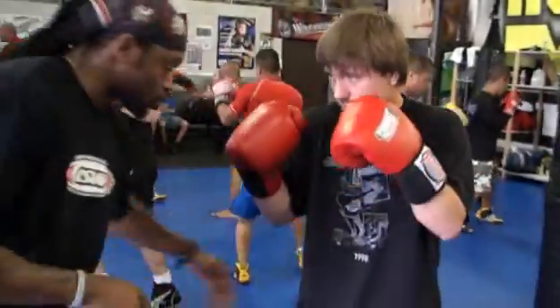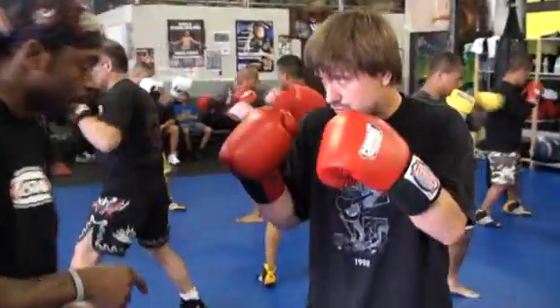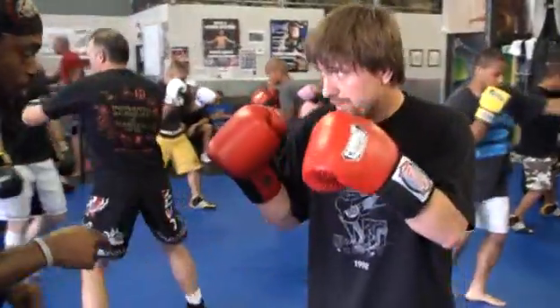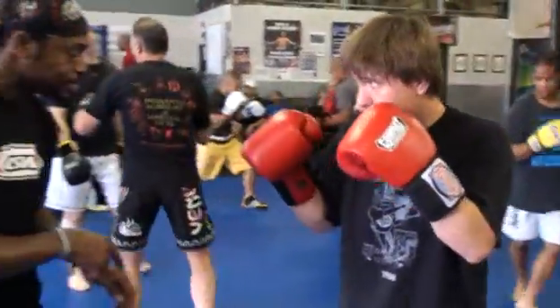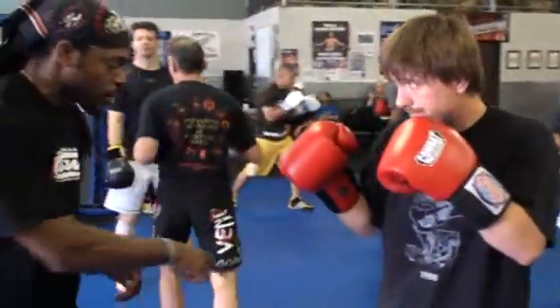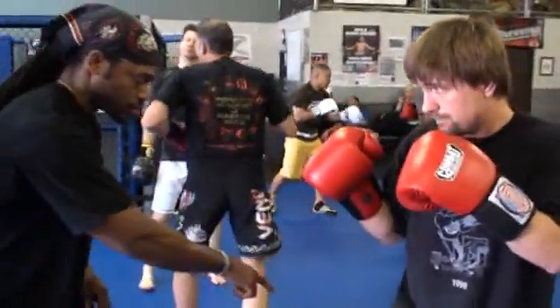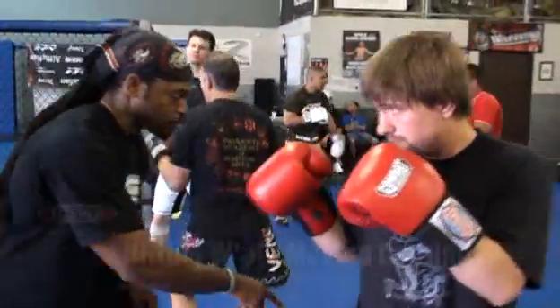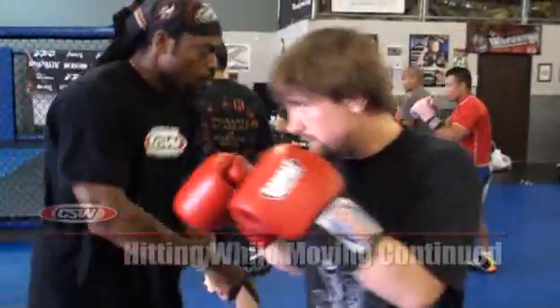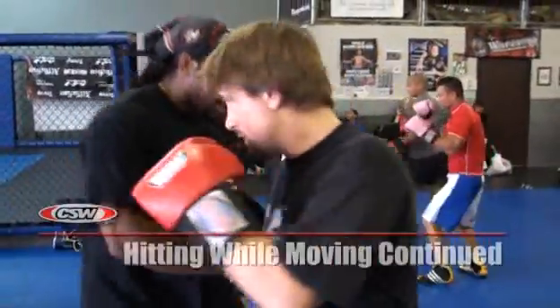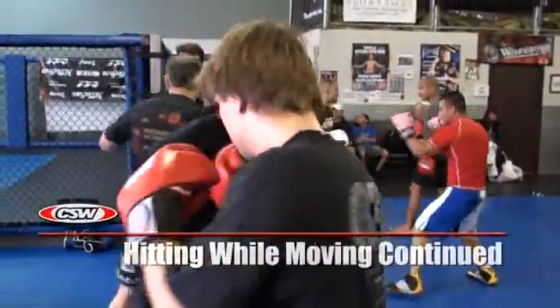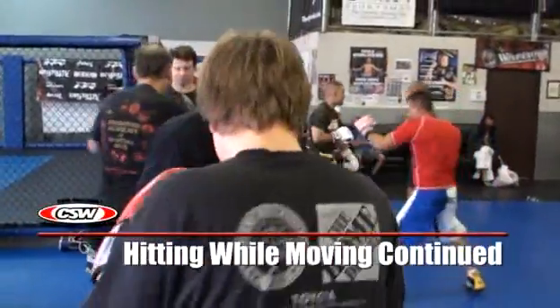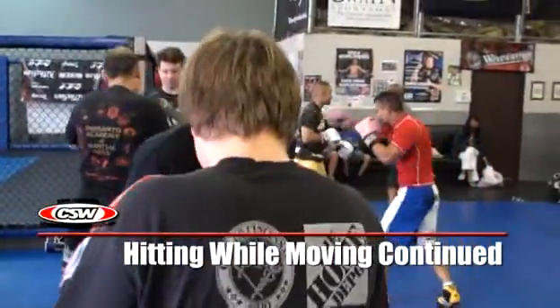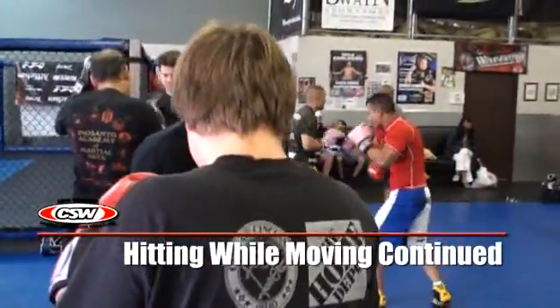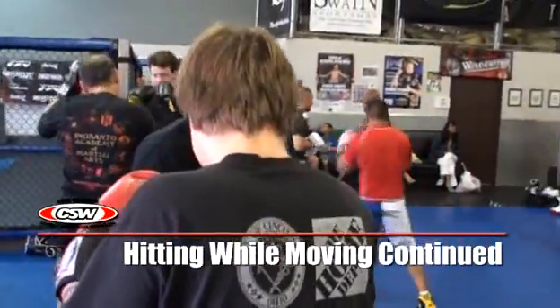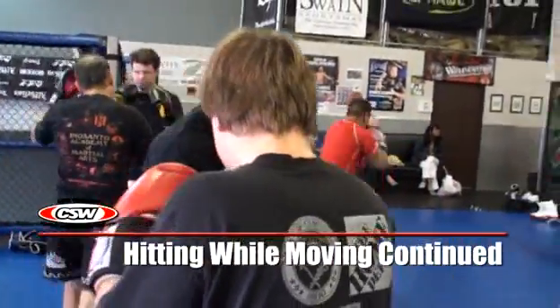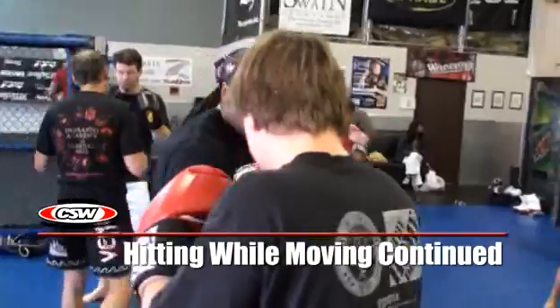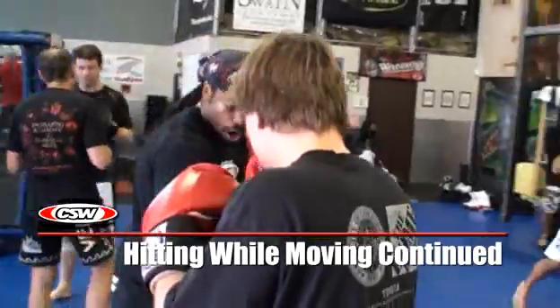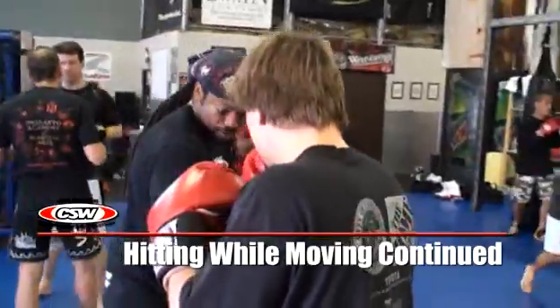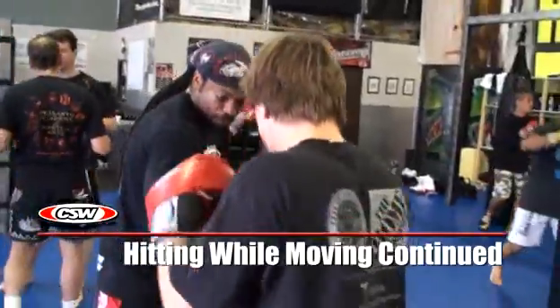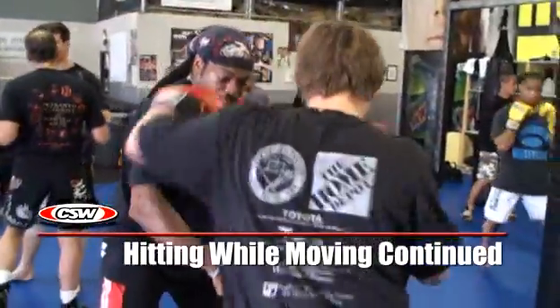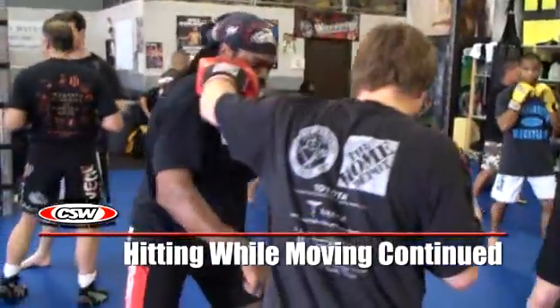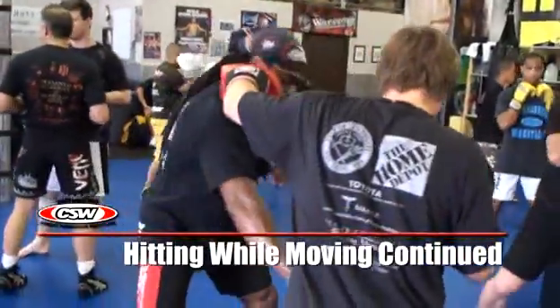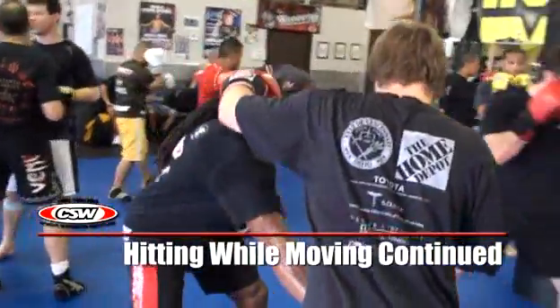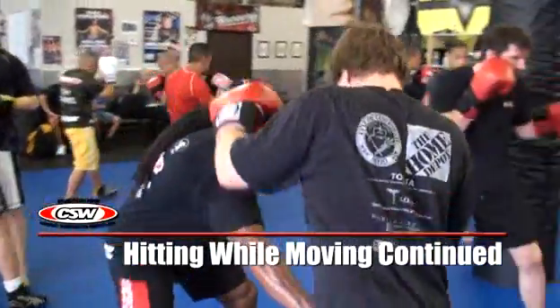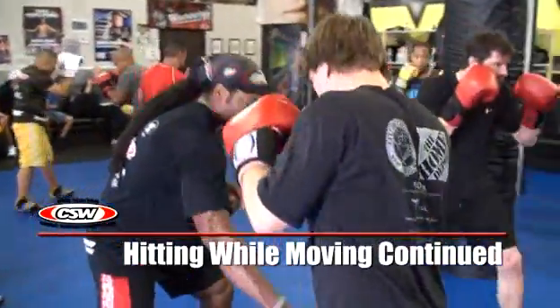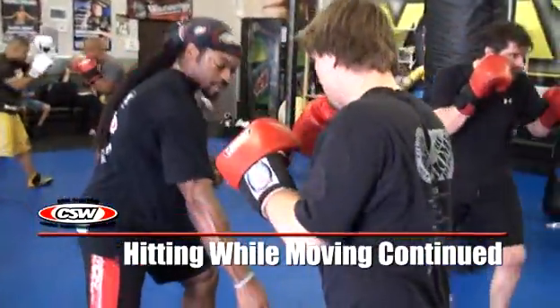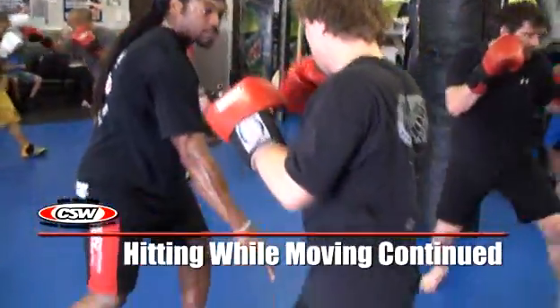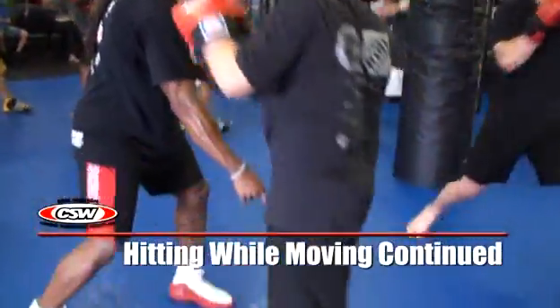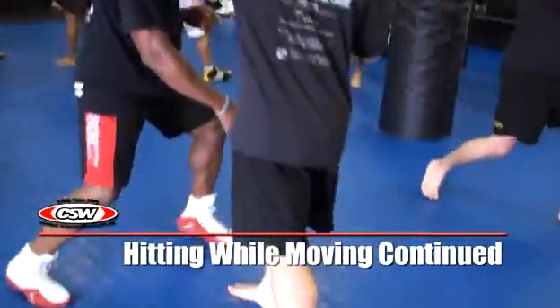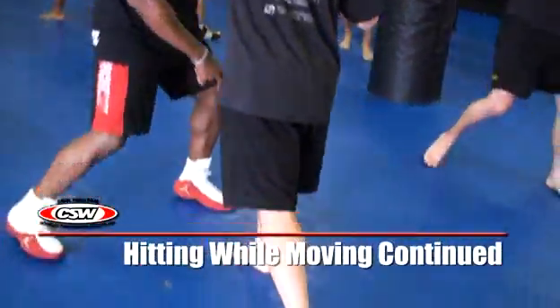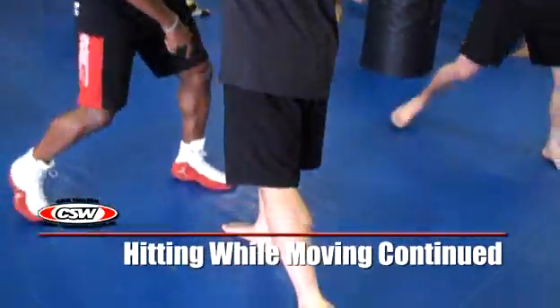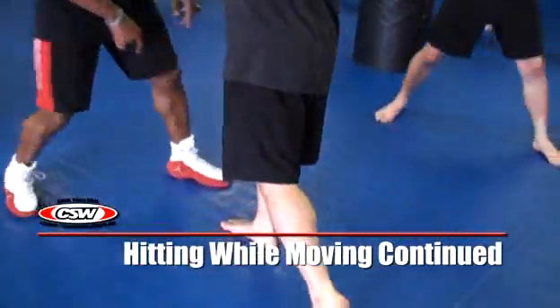Step through, step through, push off, step forward. You don't have to do your foot playing. There you go.